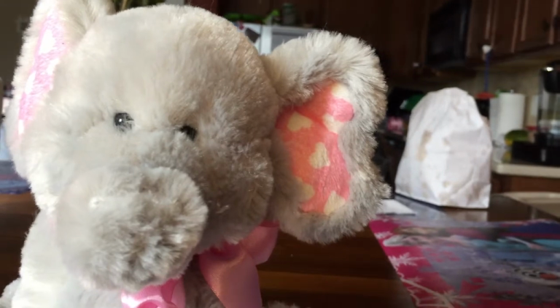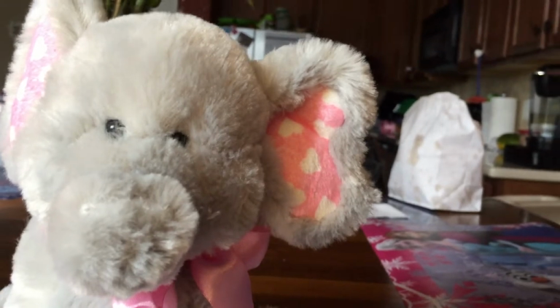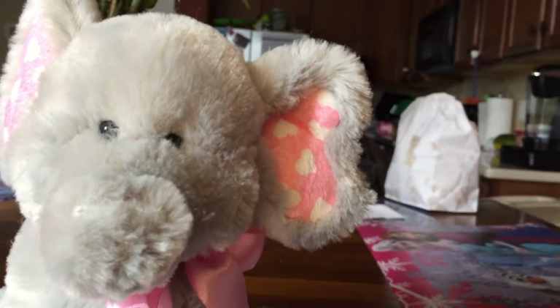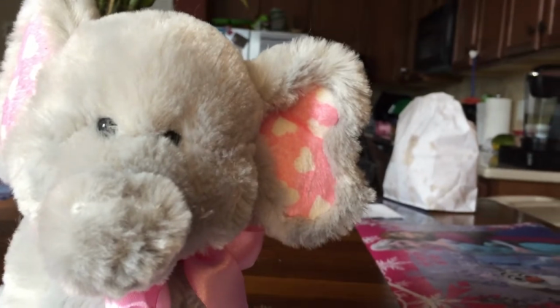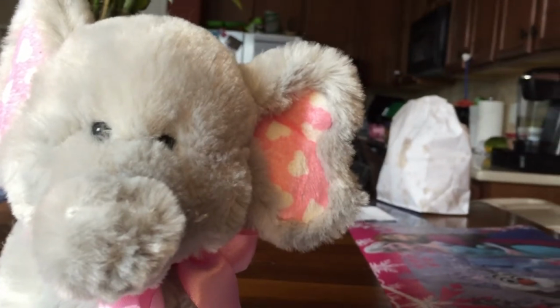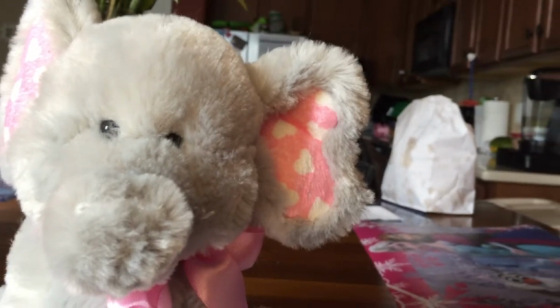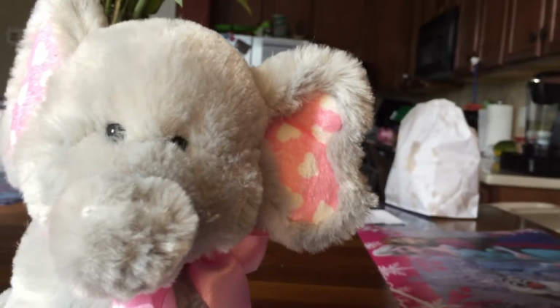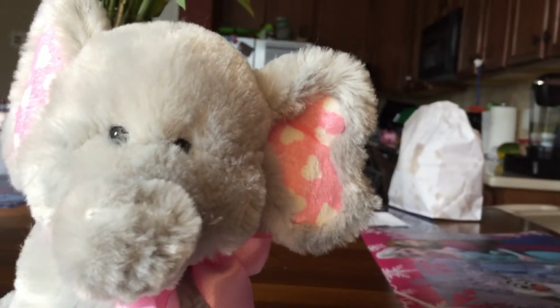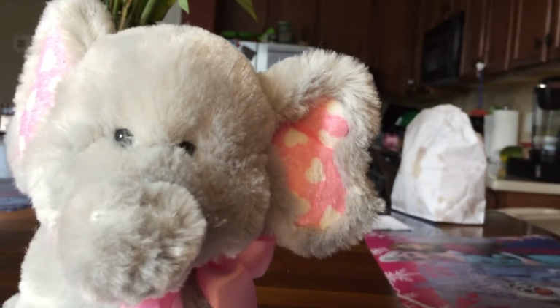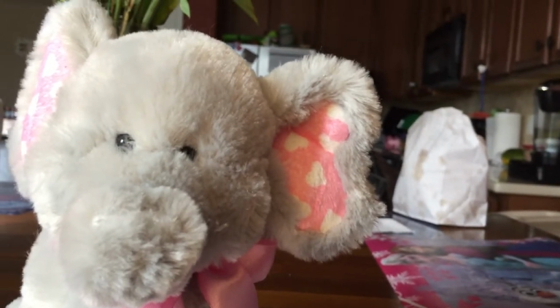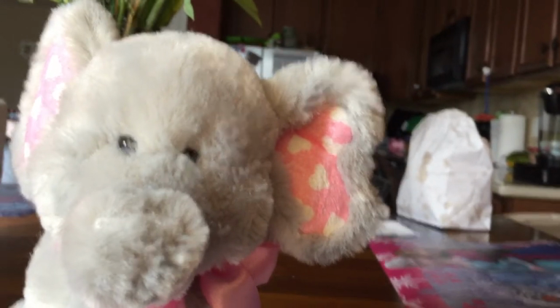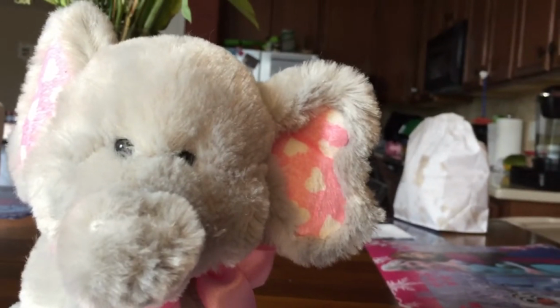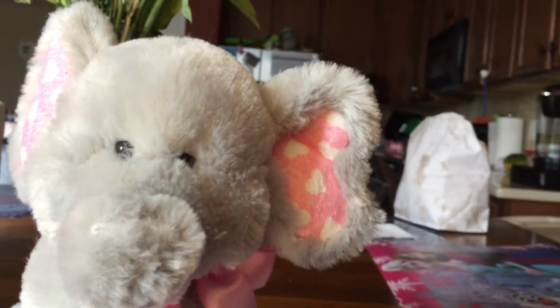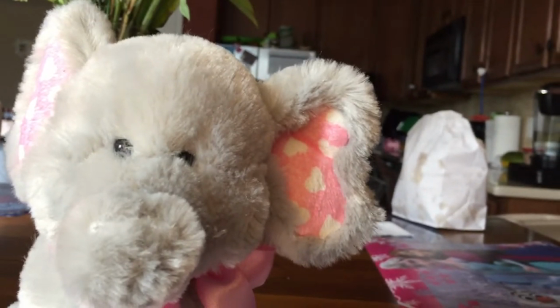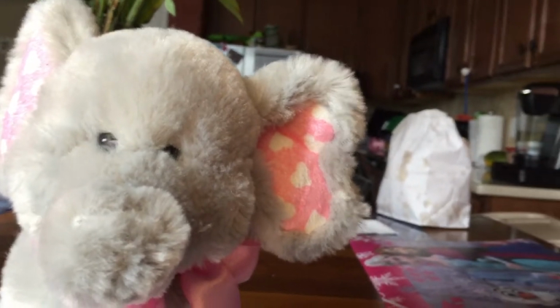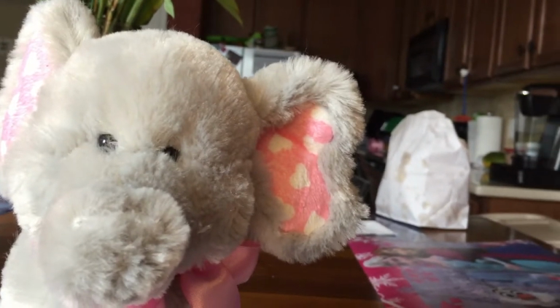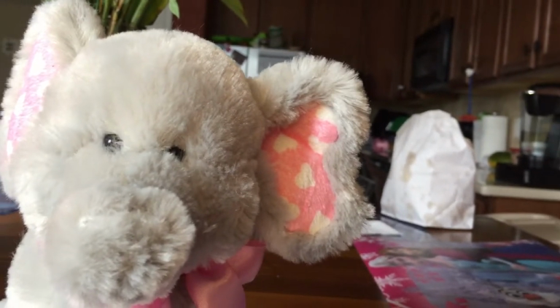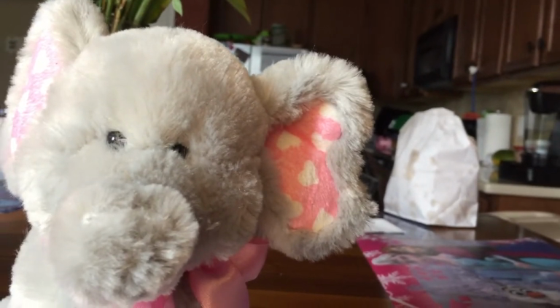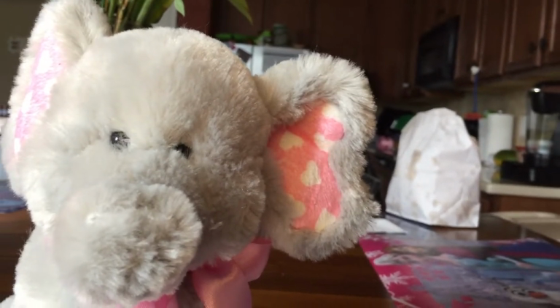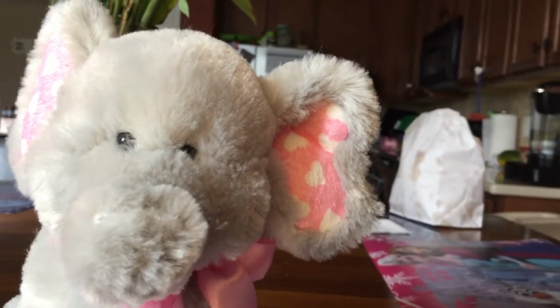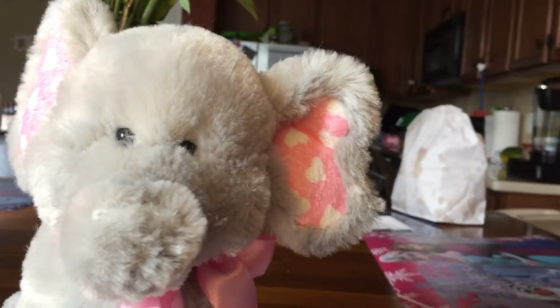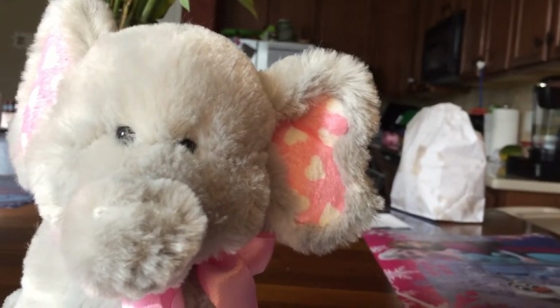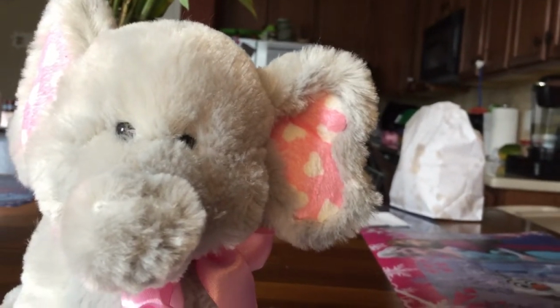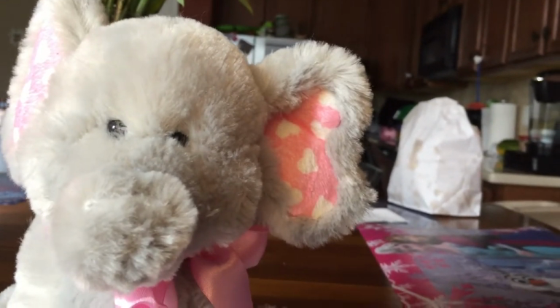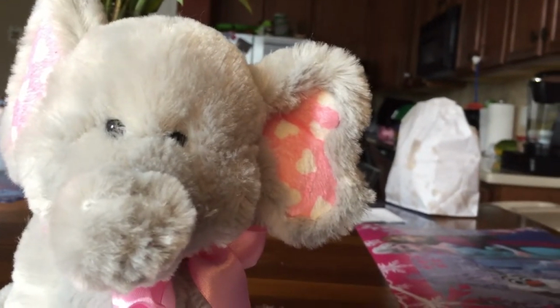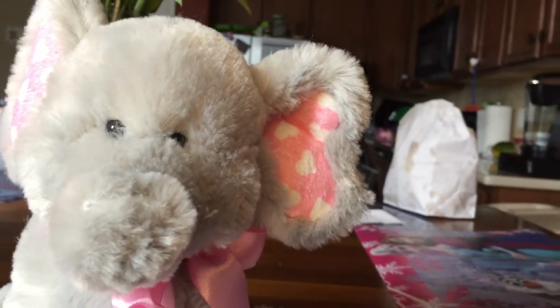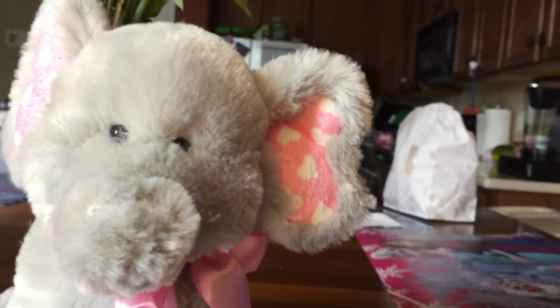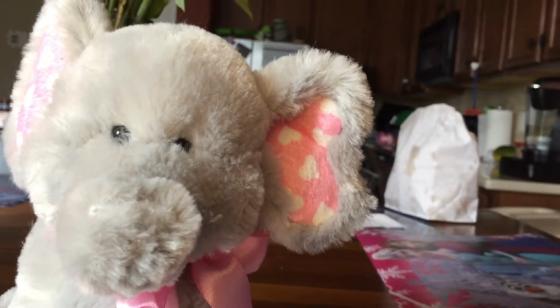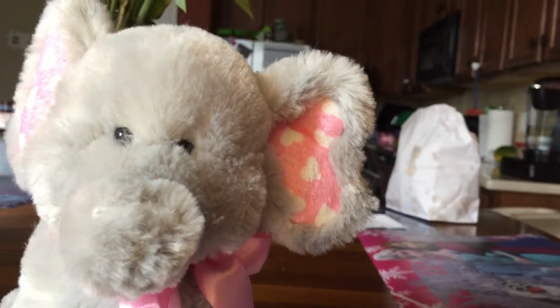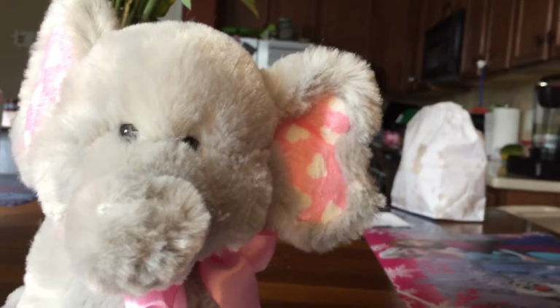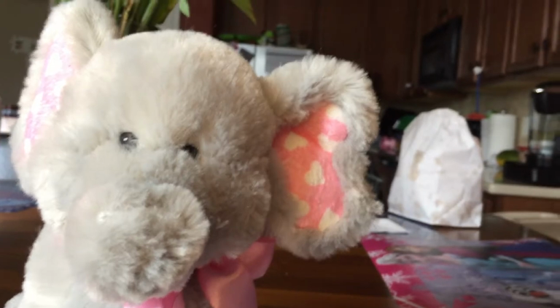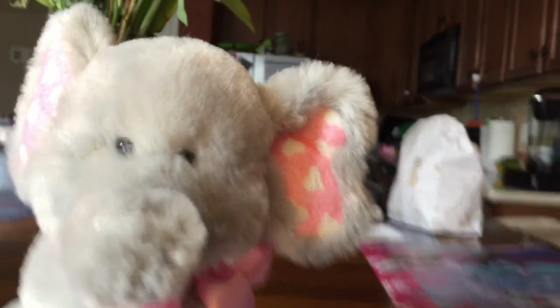Elephants have long trunks, as you might see on my stuffed elephant.